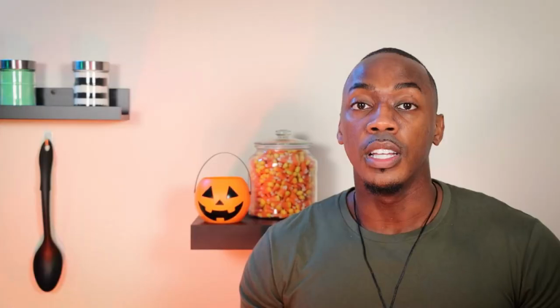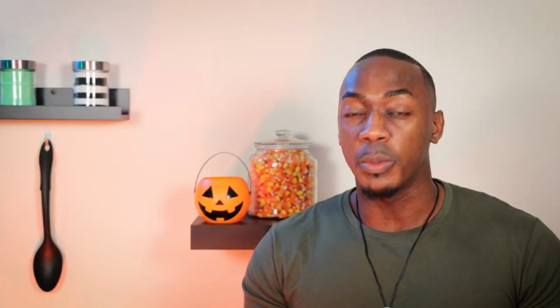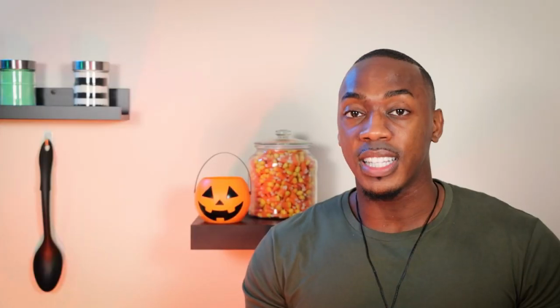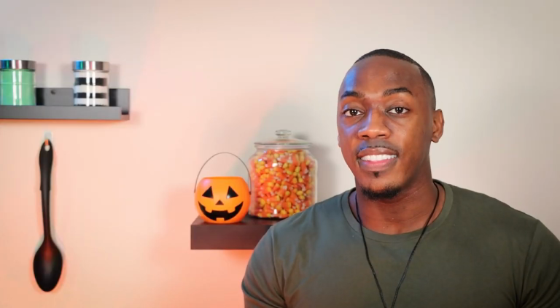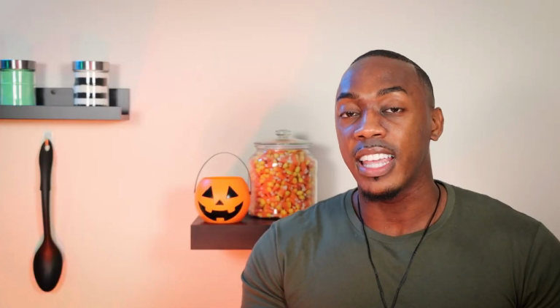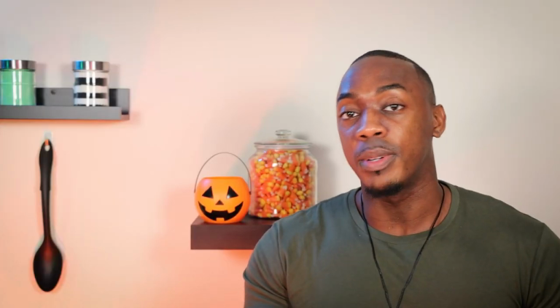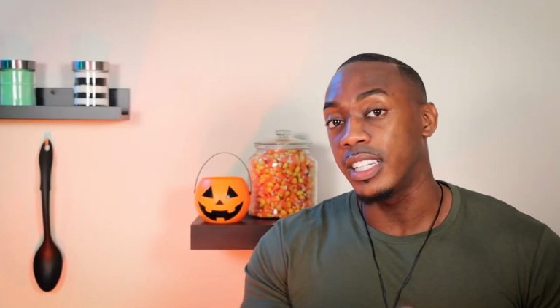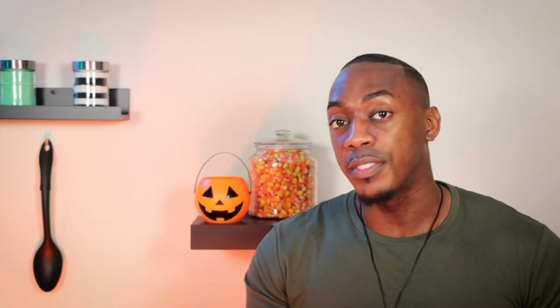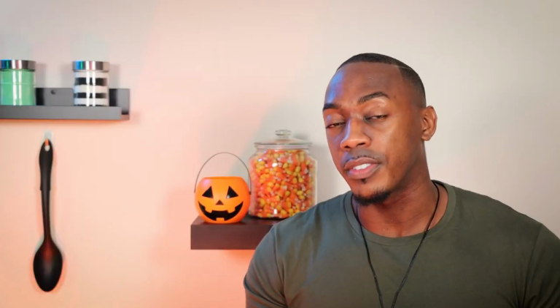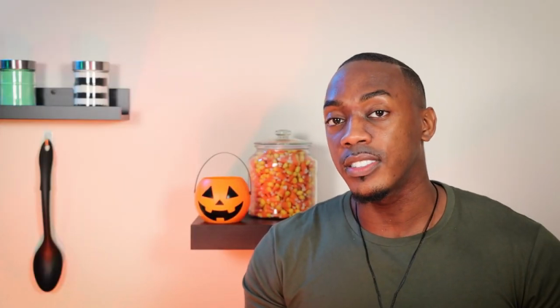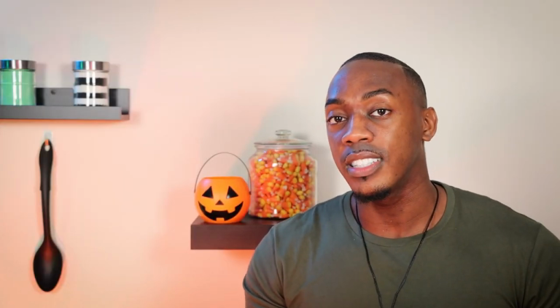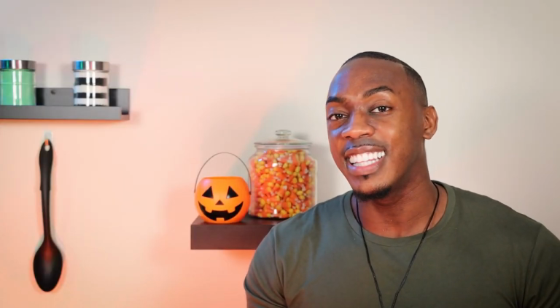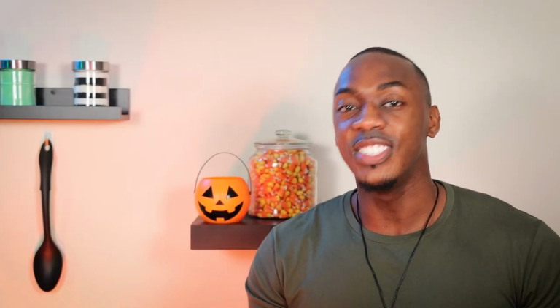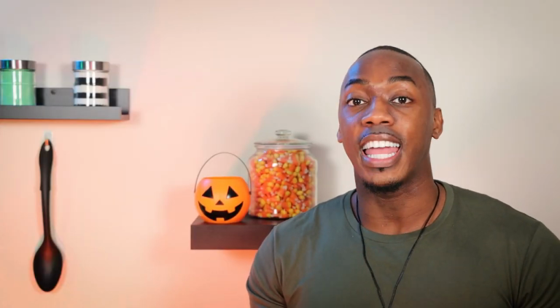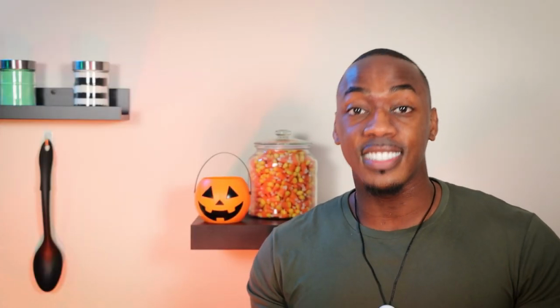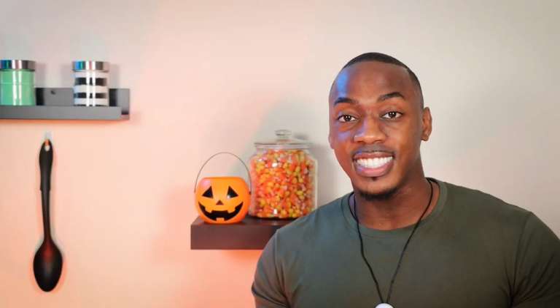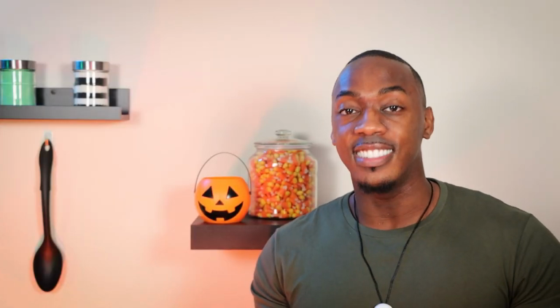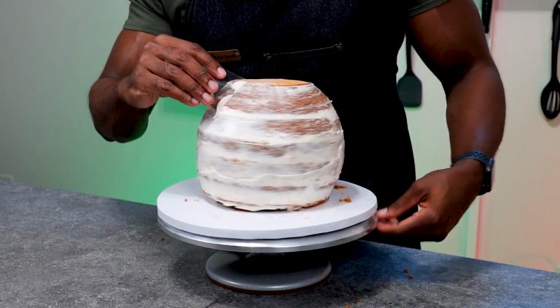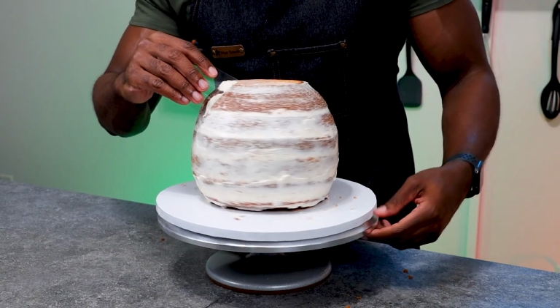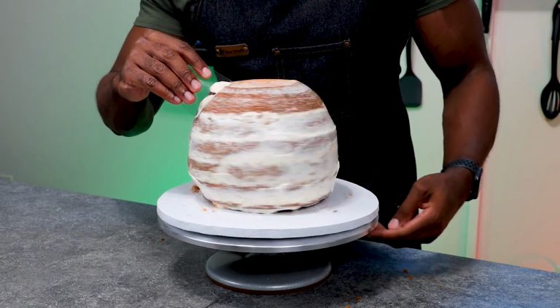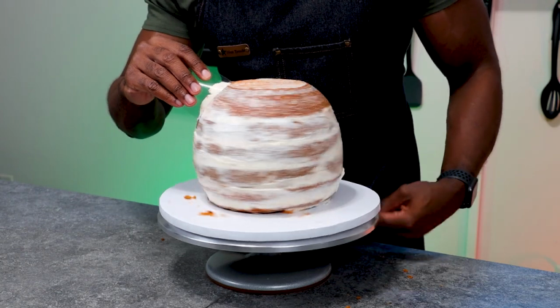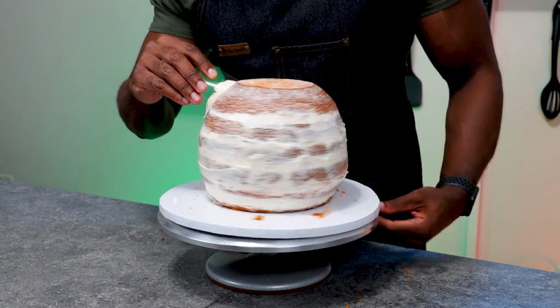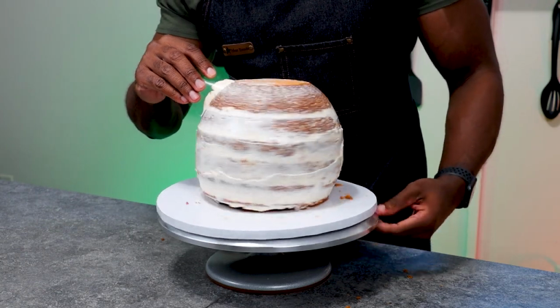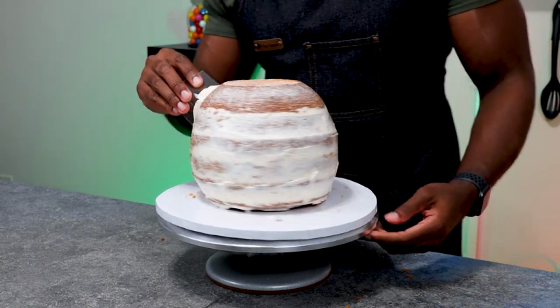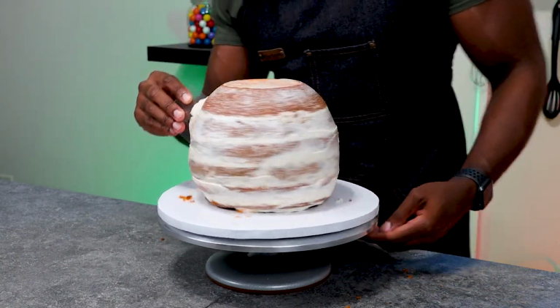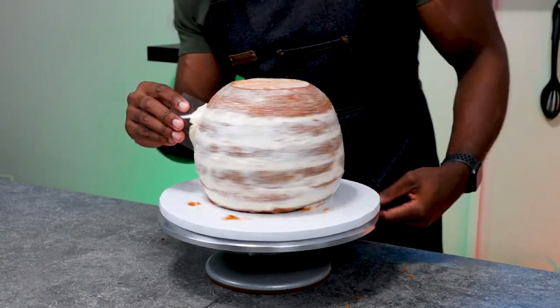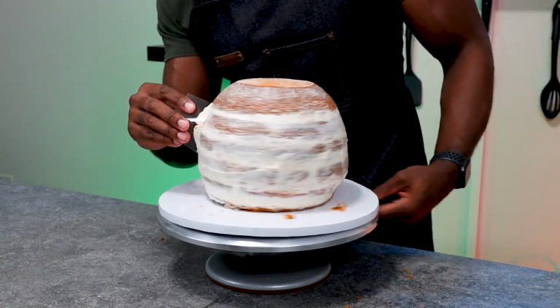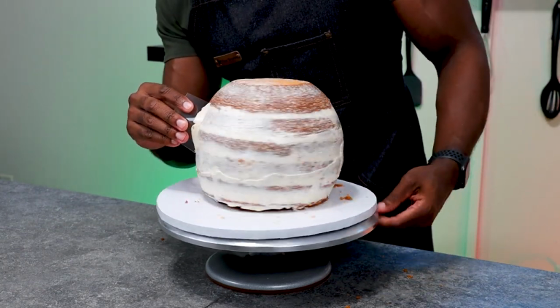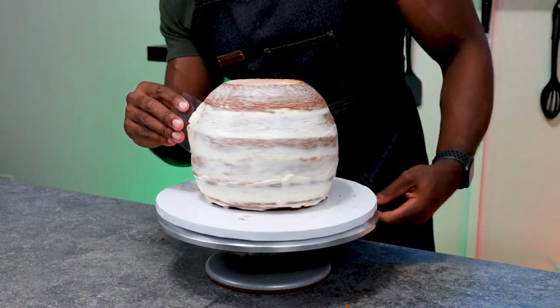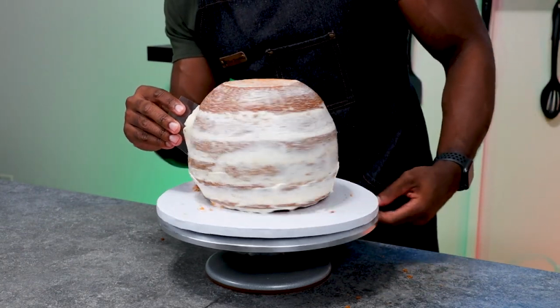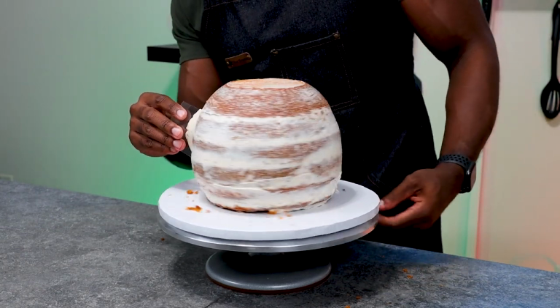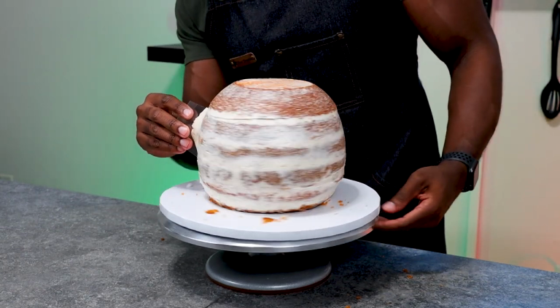Once I had the cake completely covered with frosting, I then used an acetate sheet that I bent to the curve of the cake, and it made it so much easier to smooth.